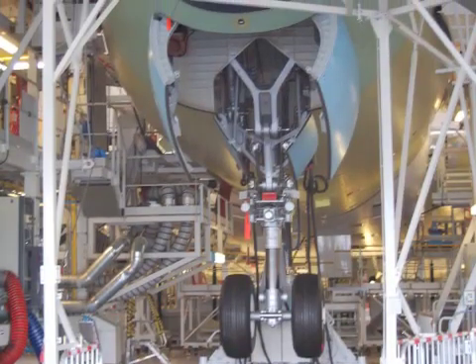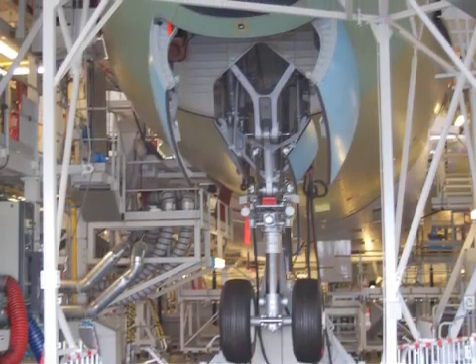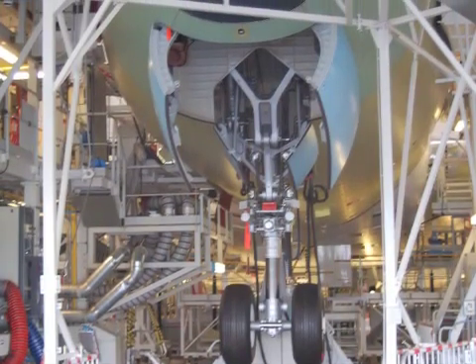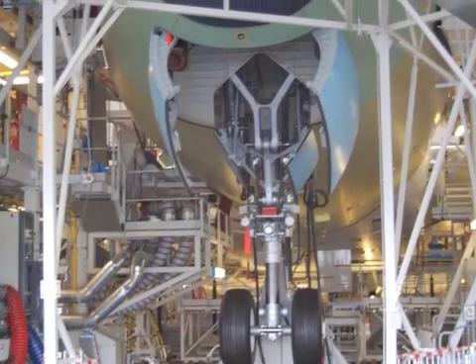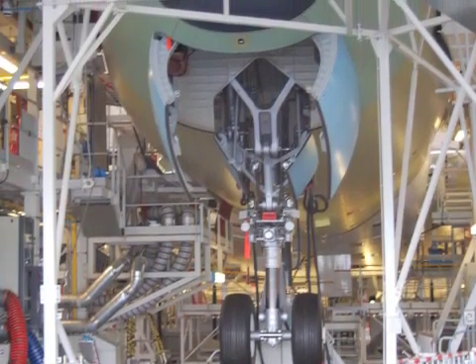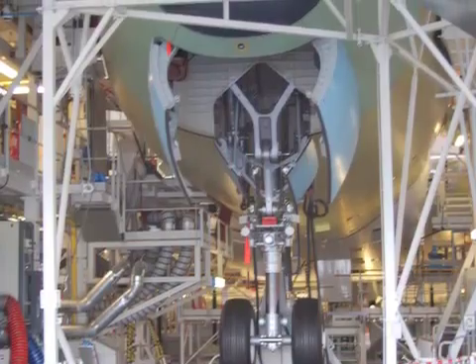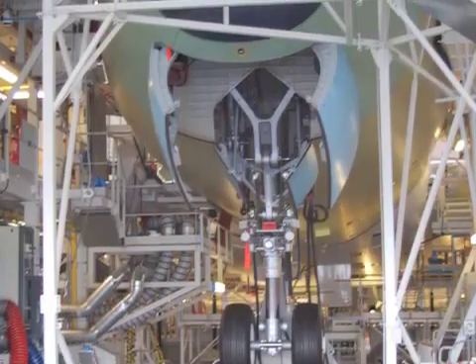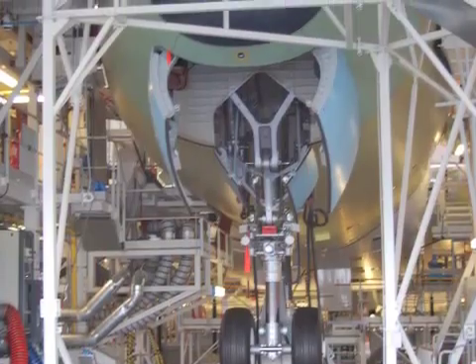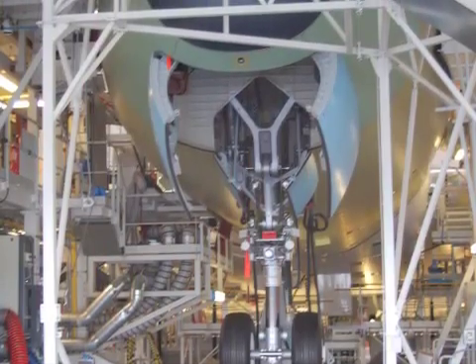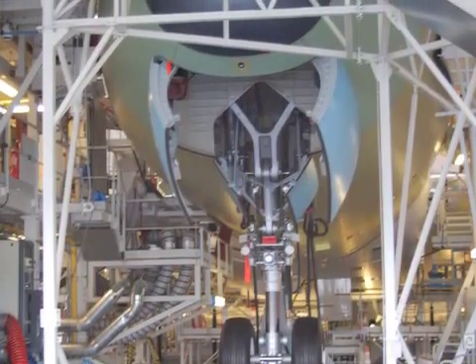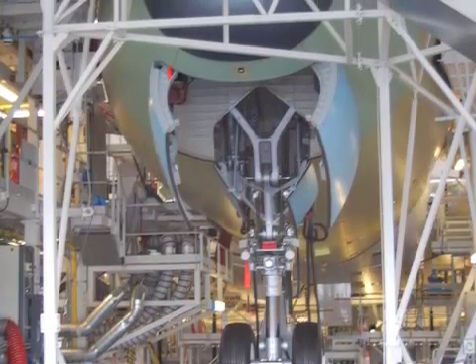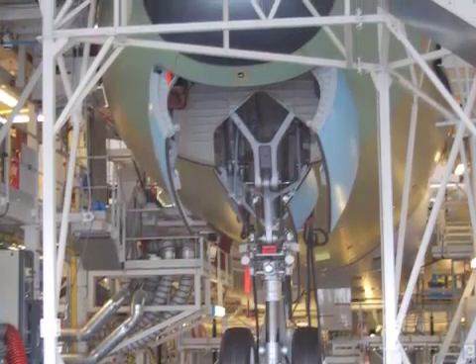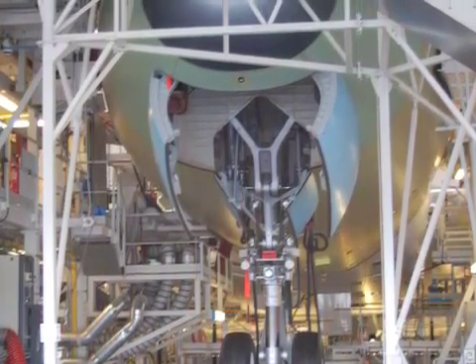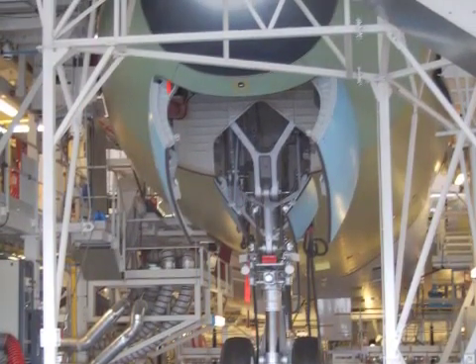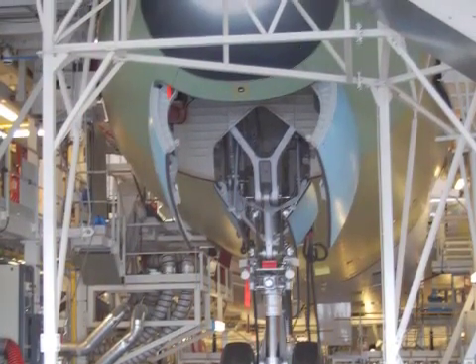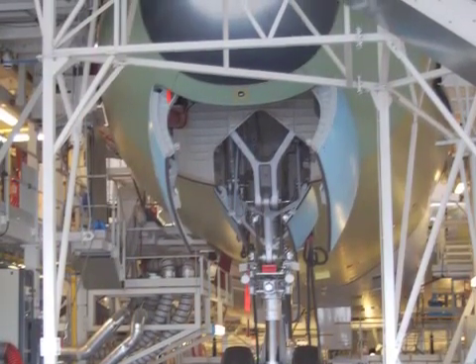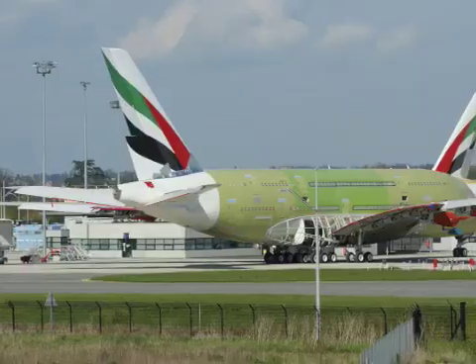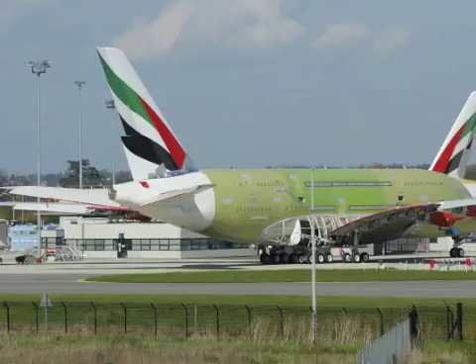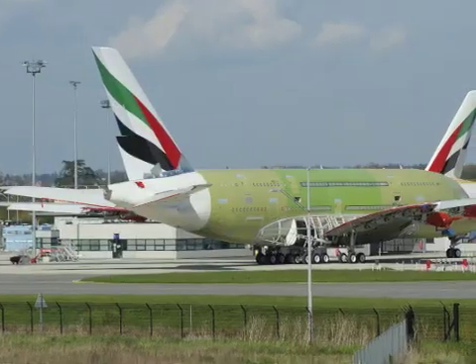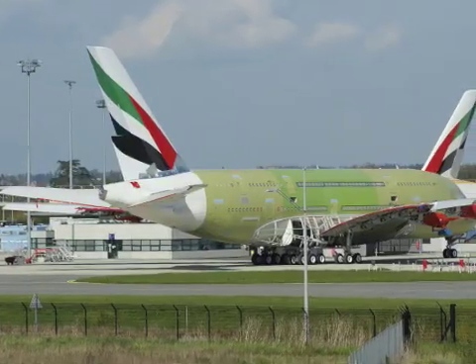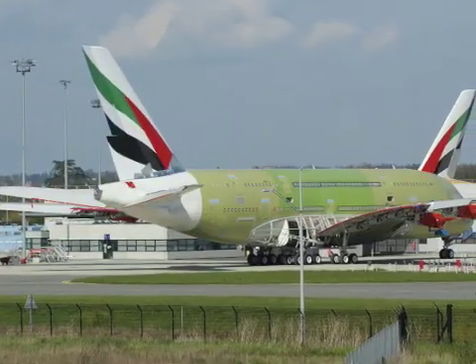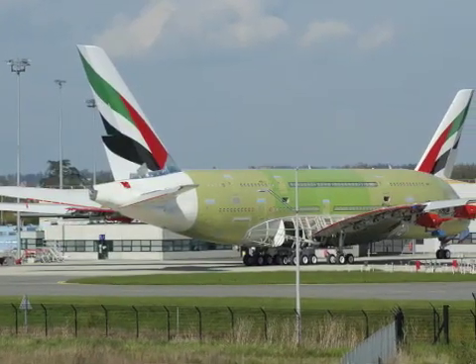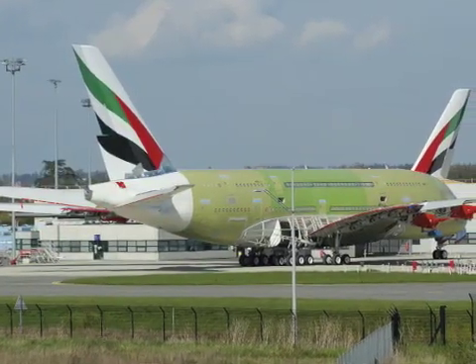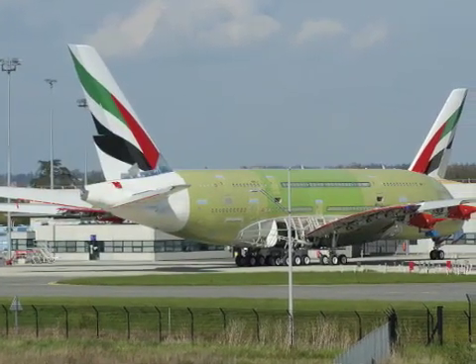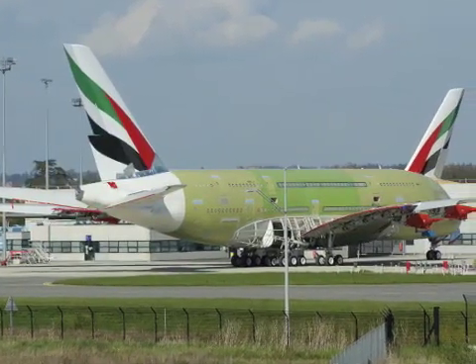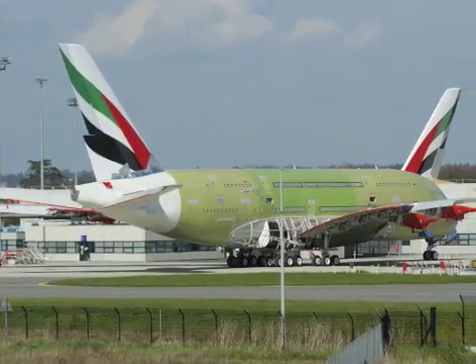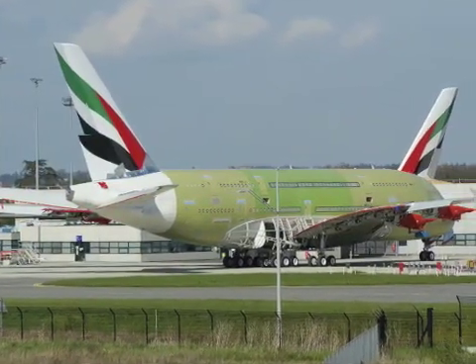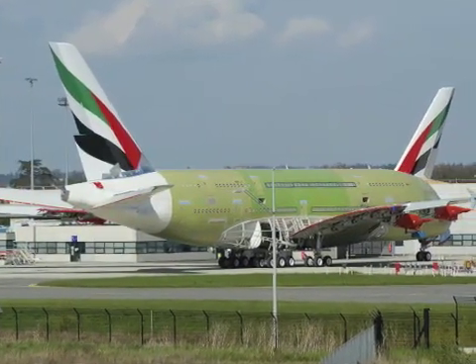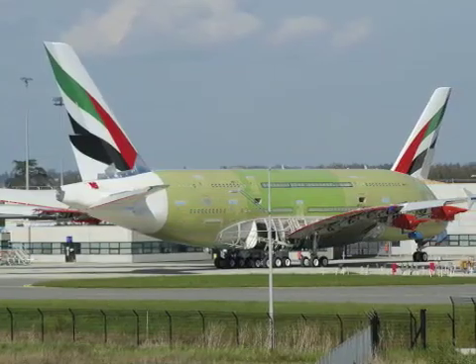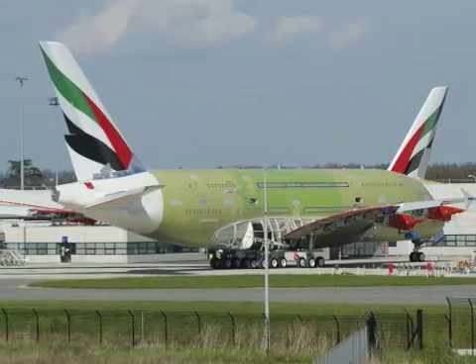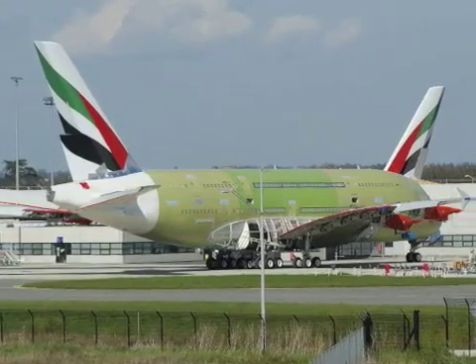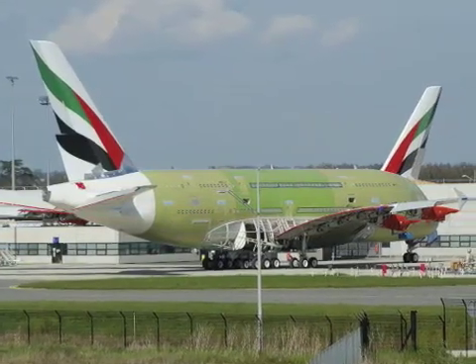The A380 is then lowered onto its wheels for the first time and rolled outside briefly for cabin pressurization and fuel calibration tests.